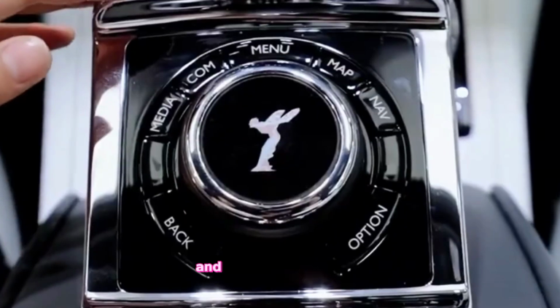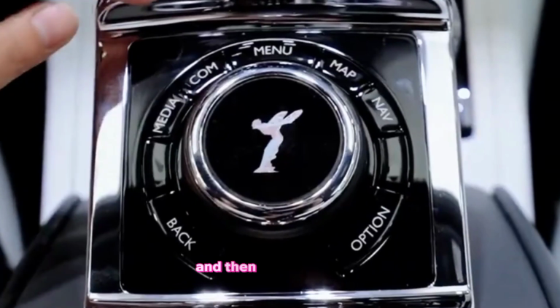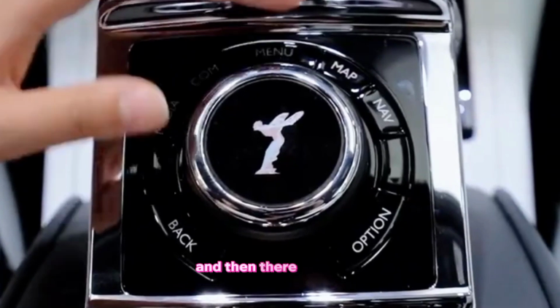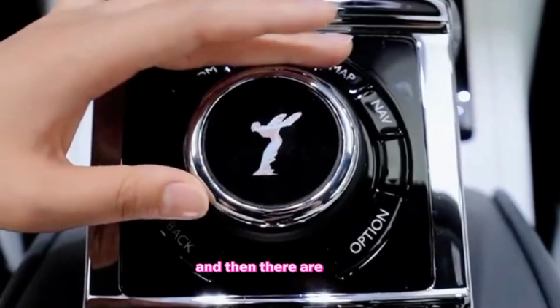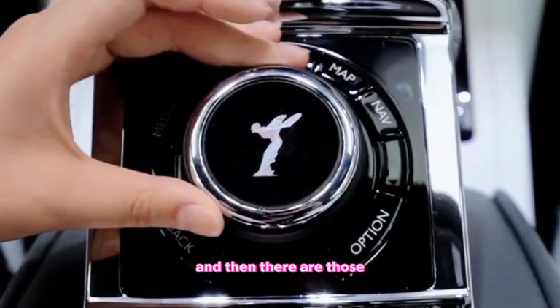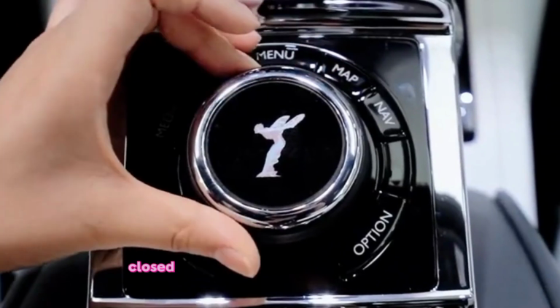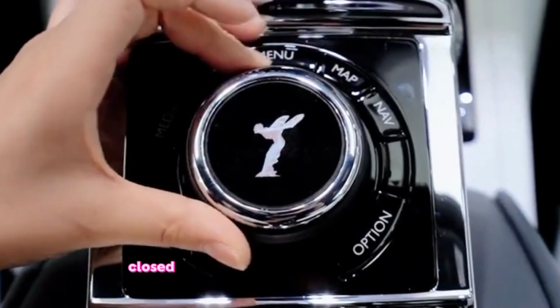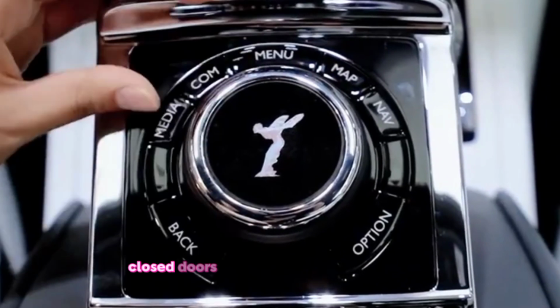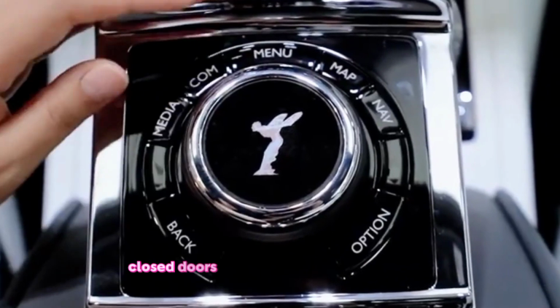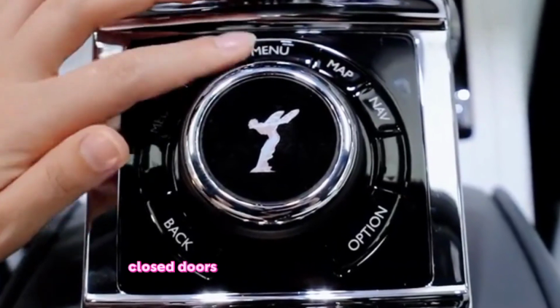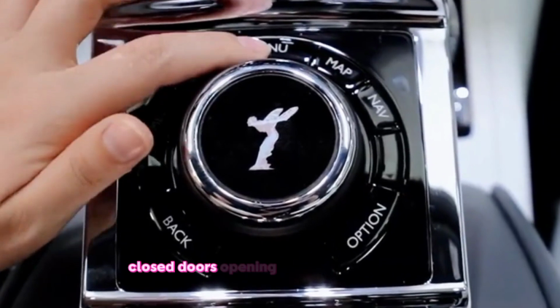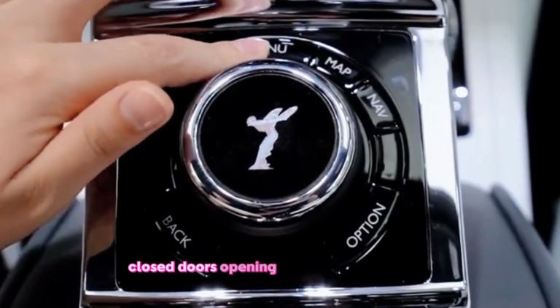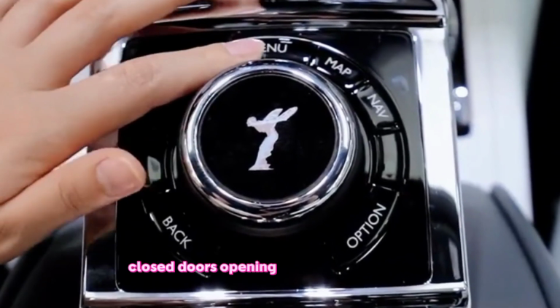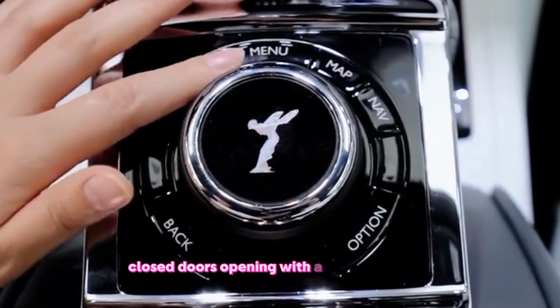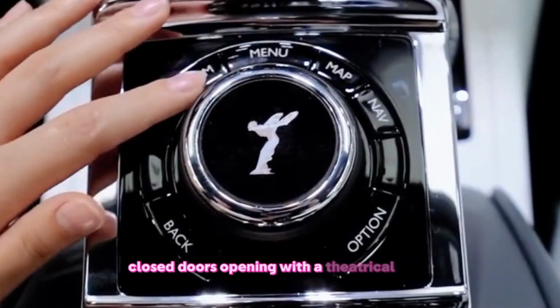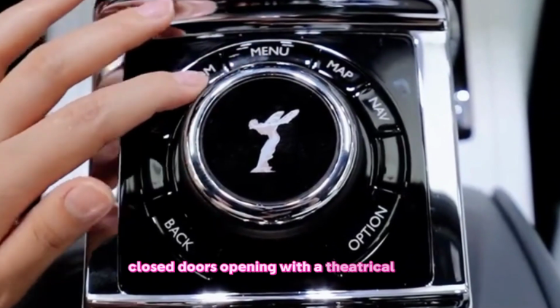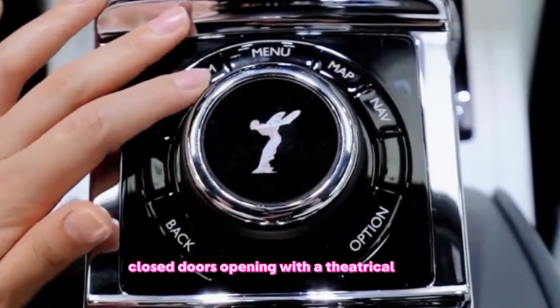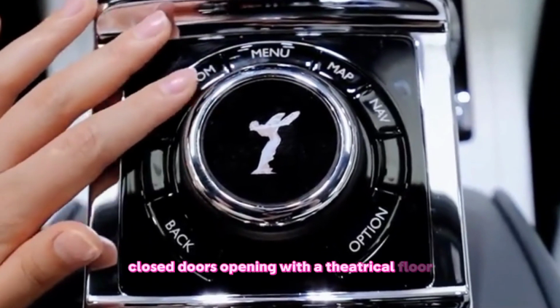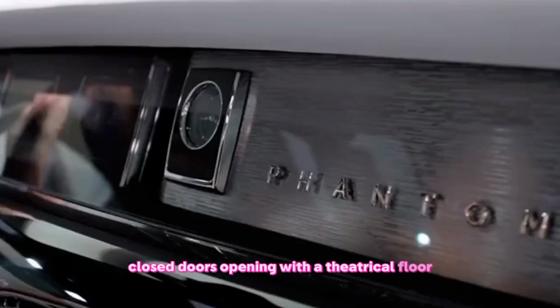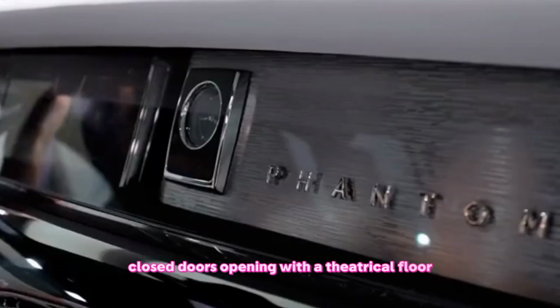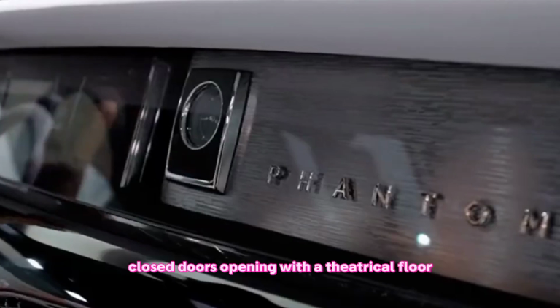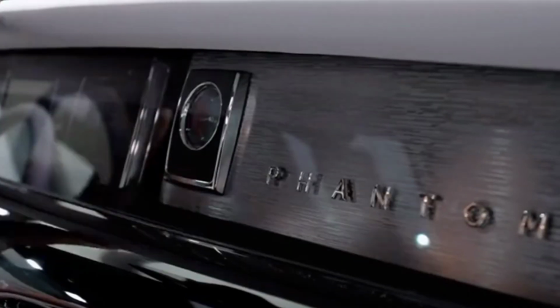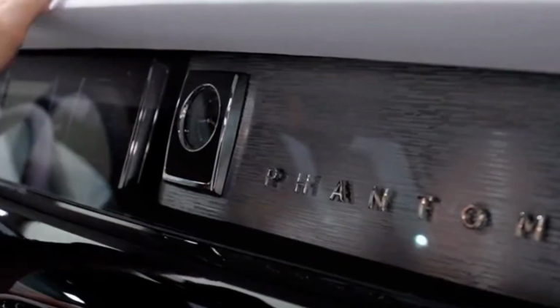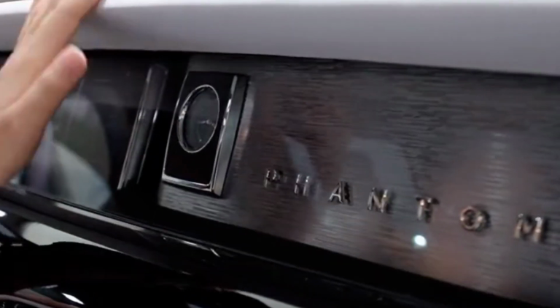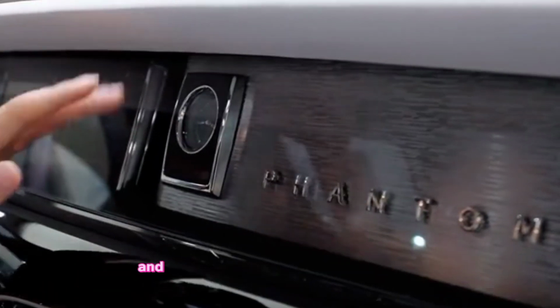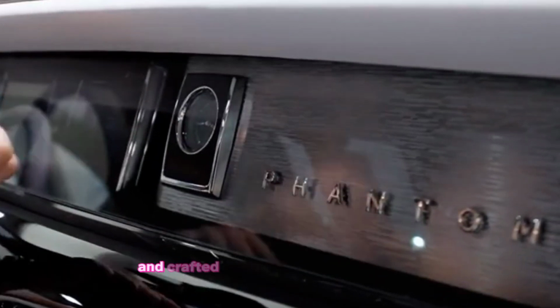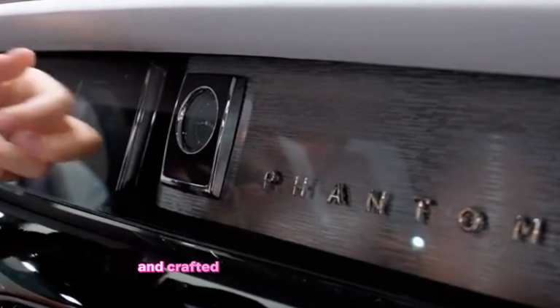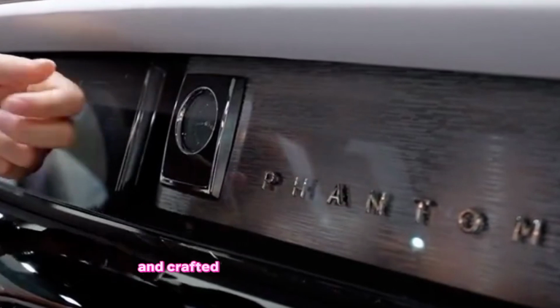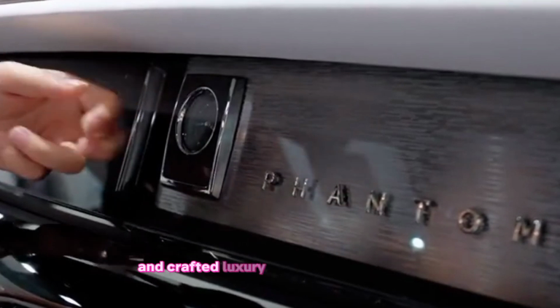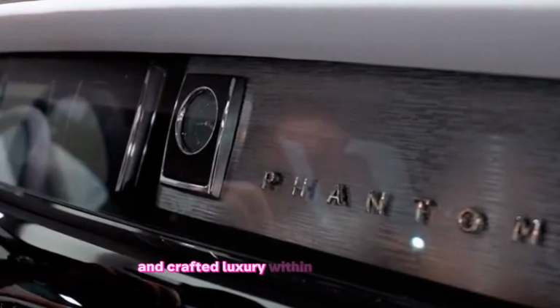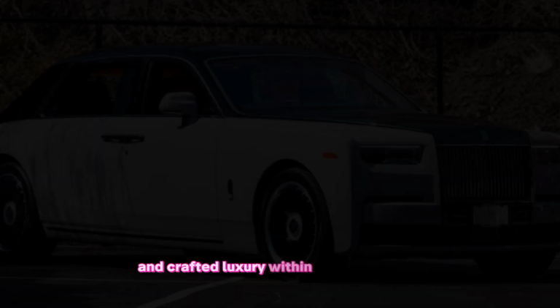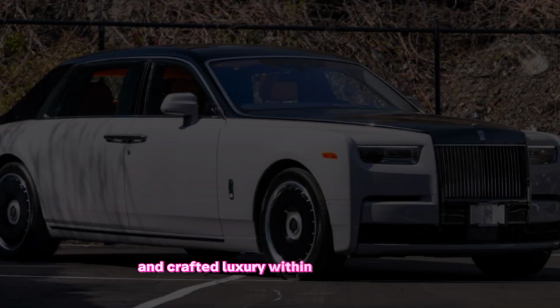And then there are those coach doors, opening with a theatrical flourish to reveal a world of handcrafted luxury within.